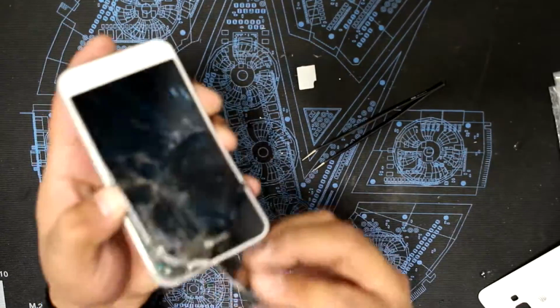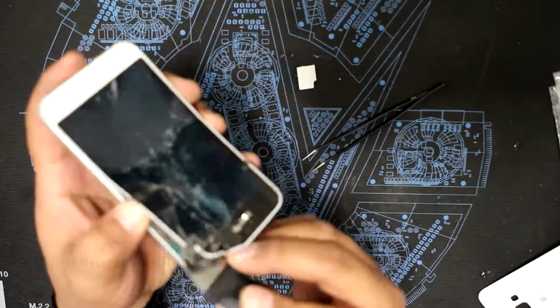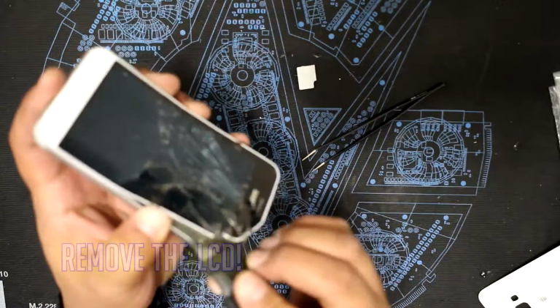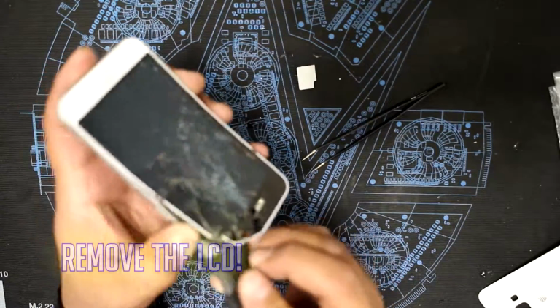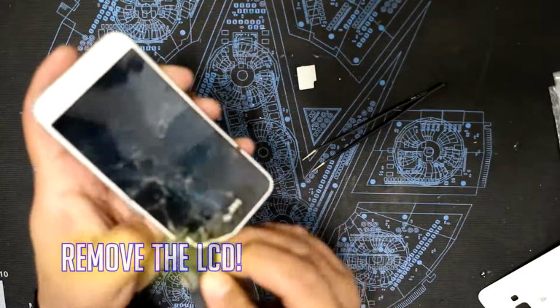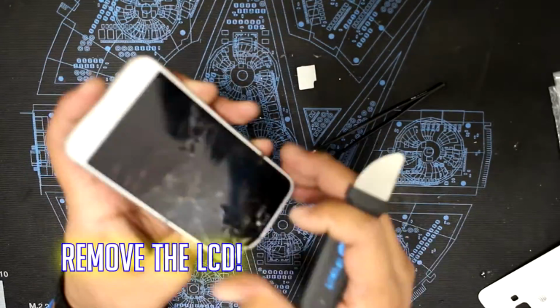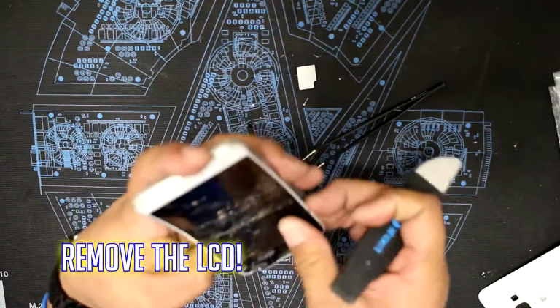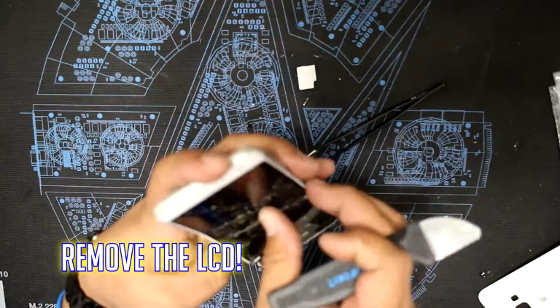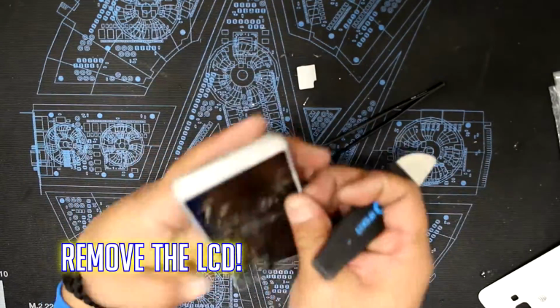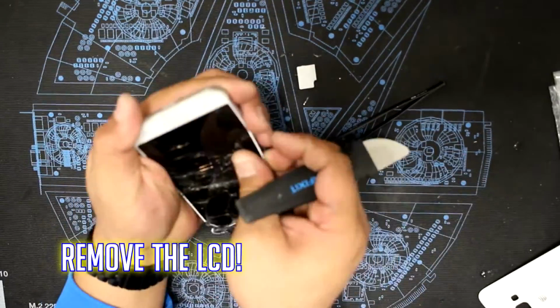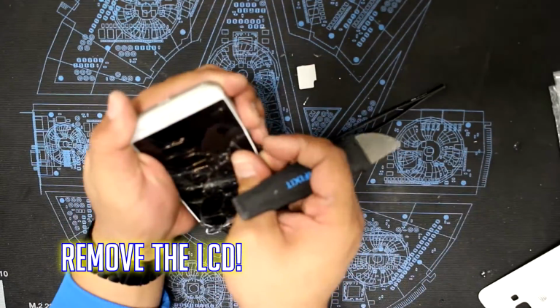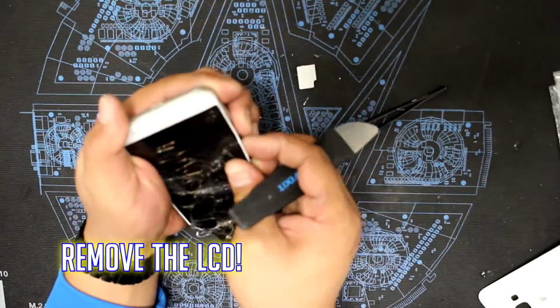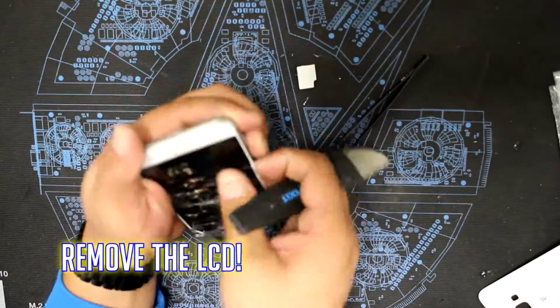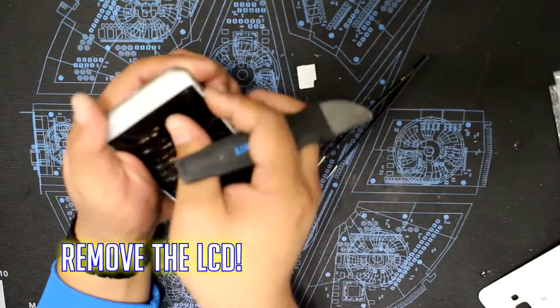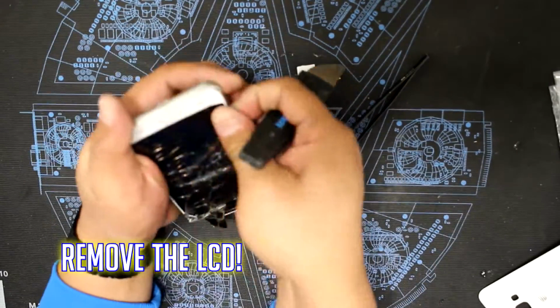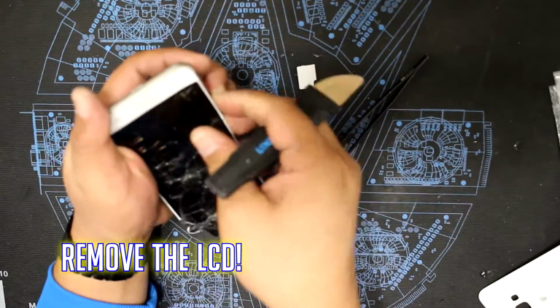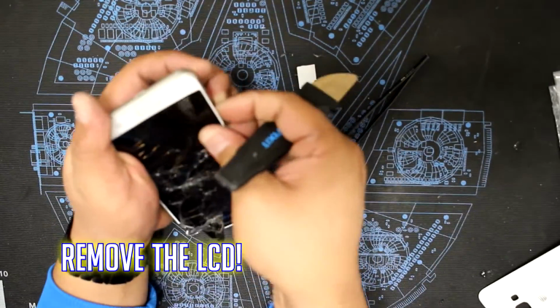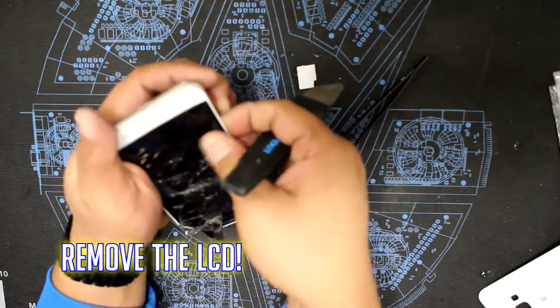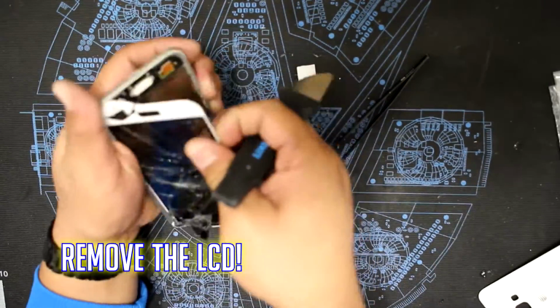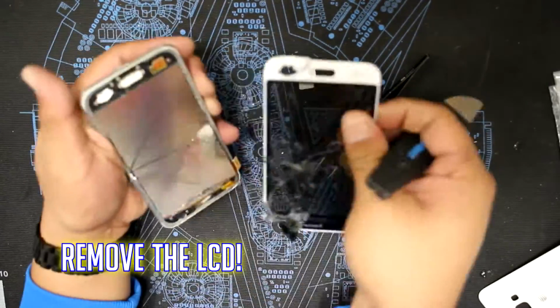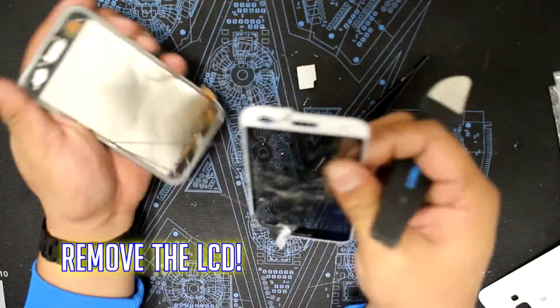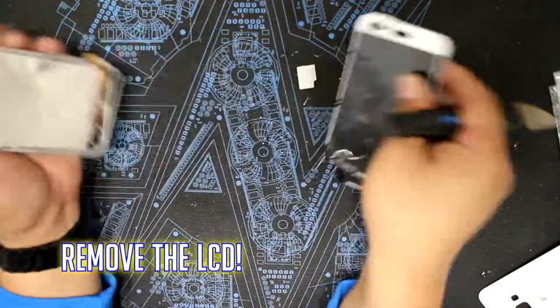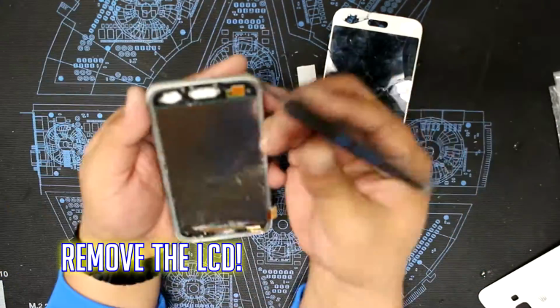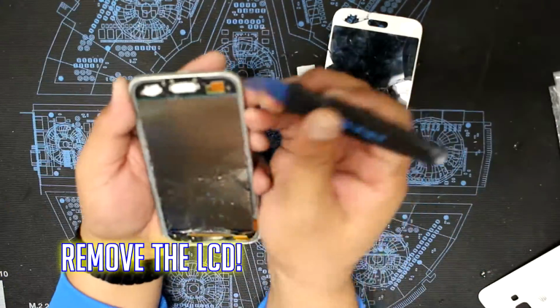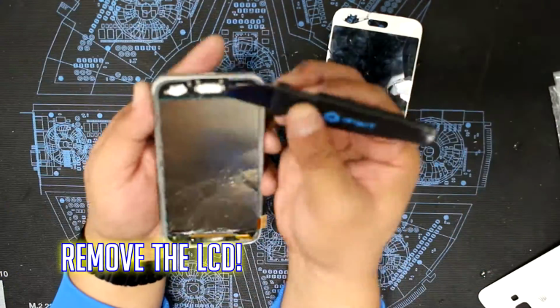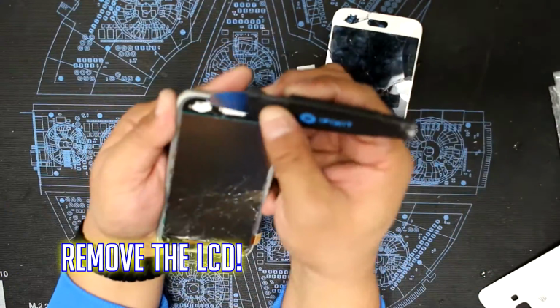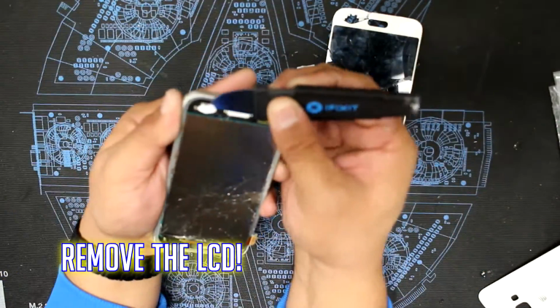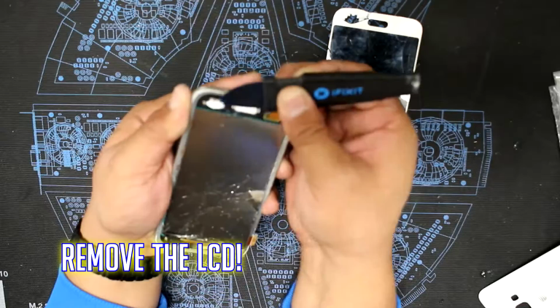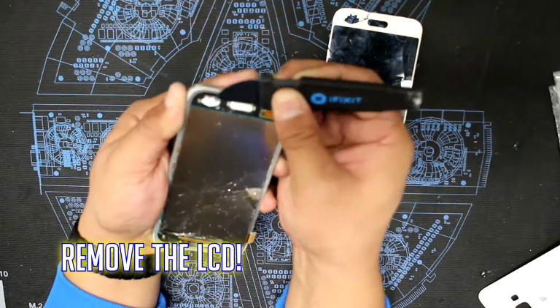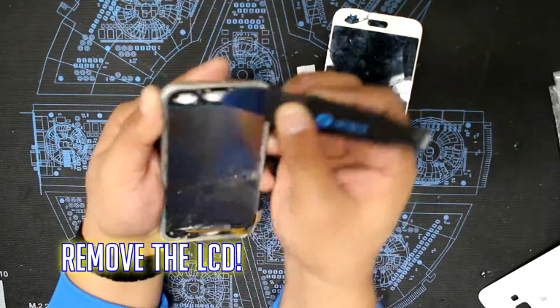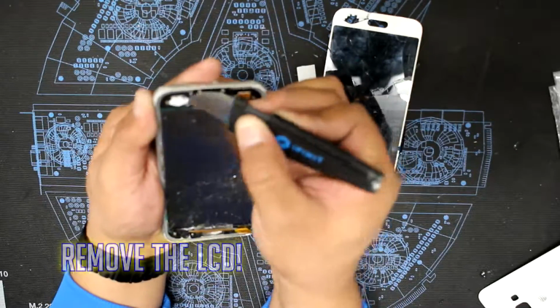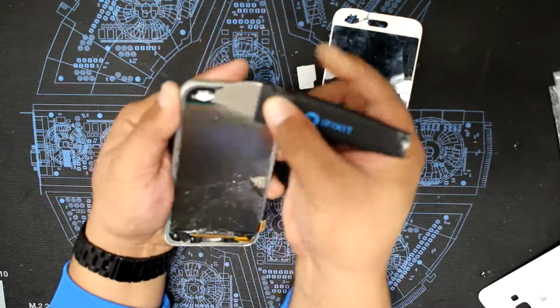As always, apply care when removing the screen and the LCD, but also don't be afraid to break them.